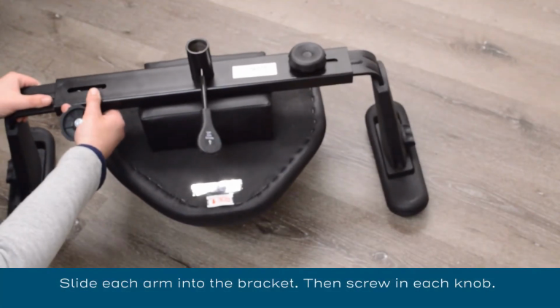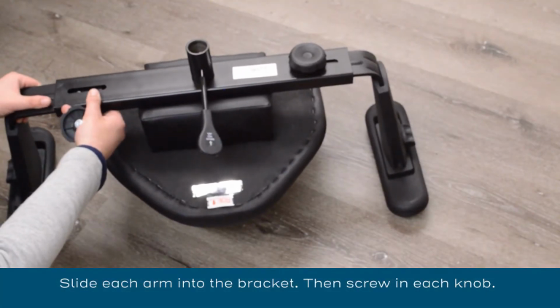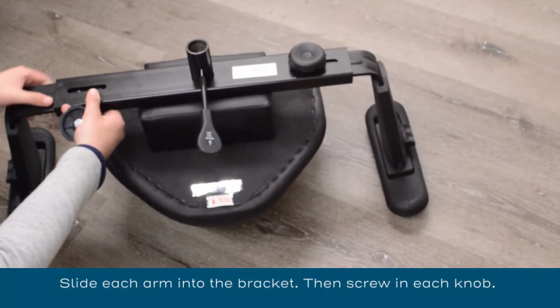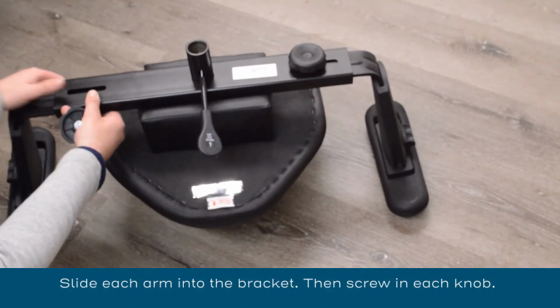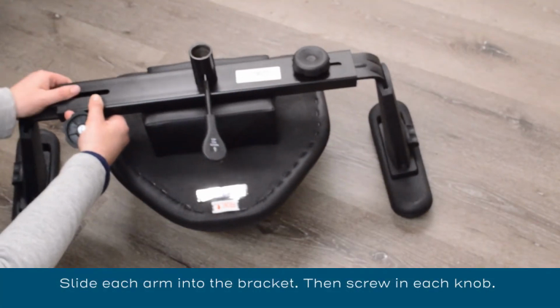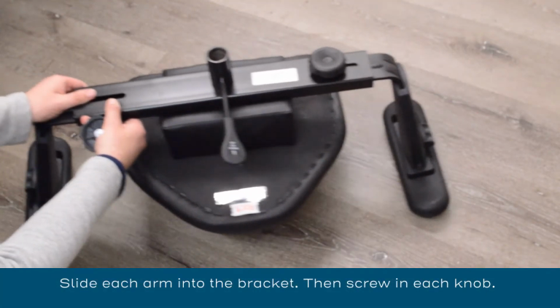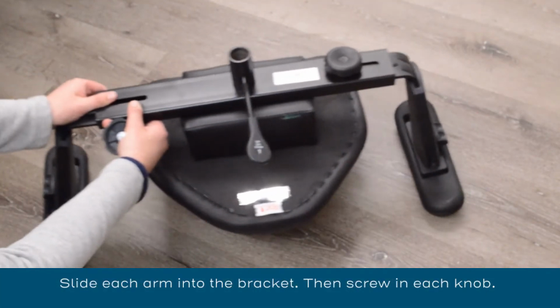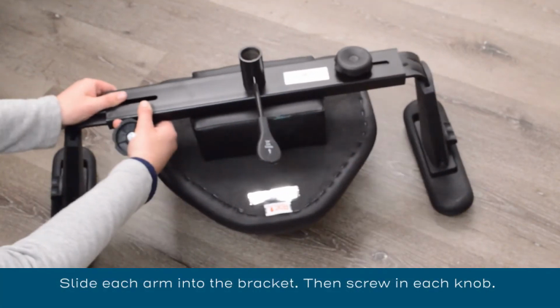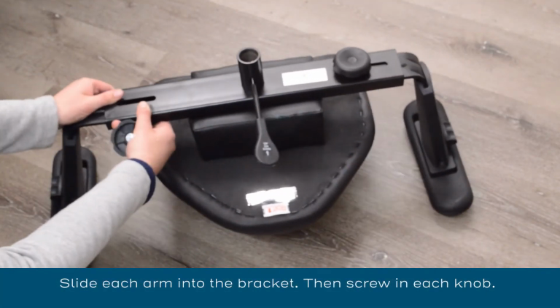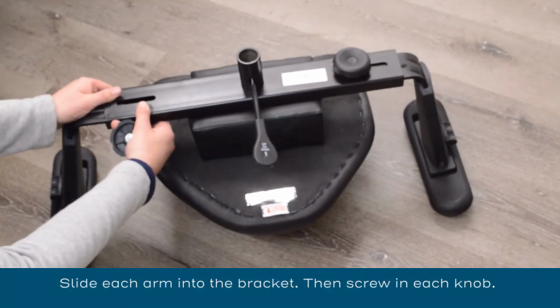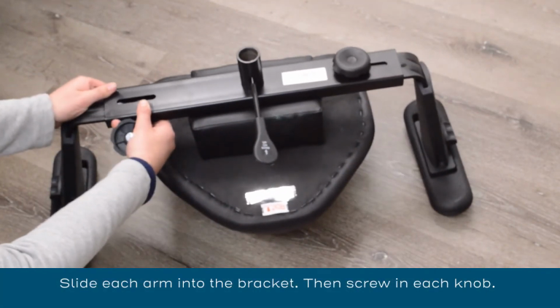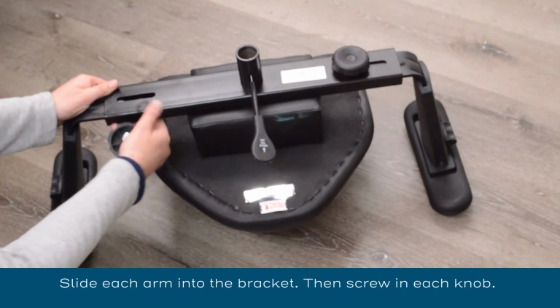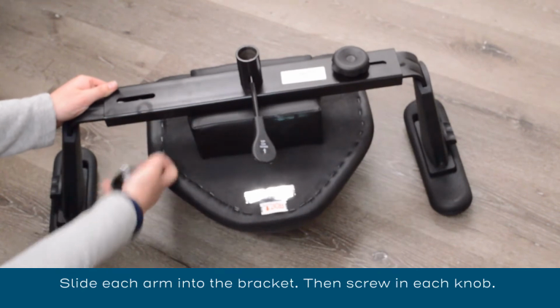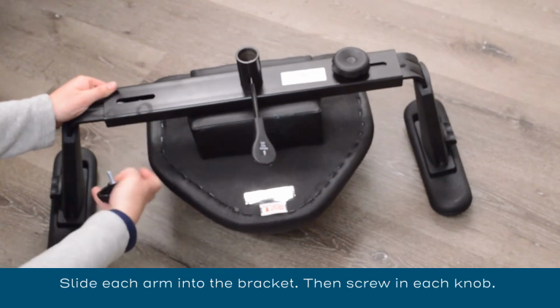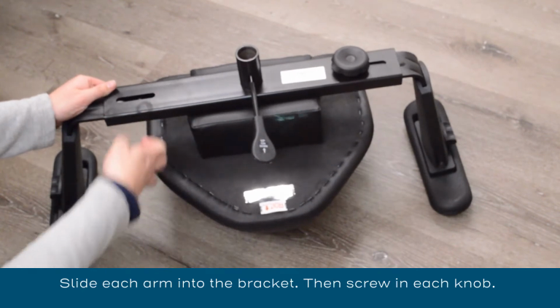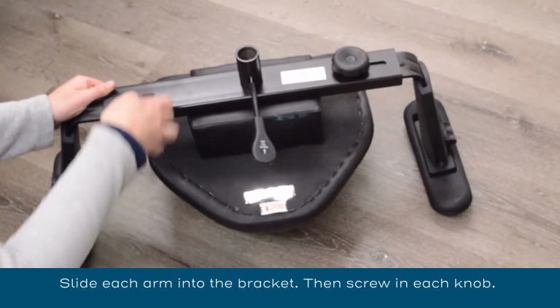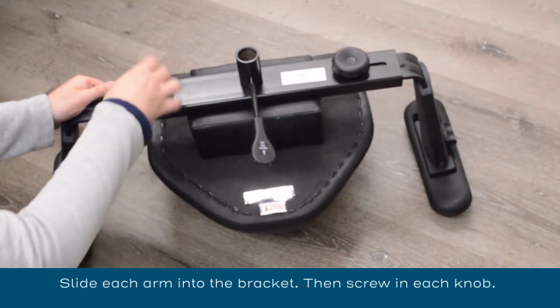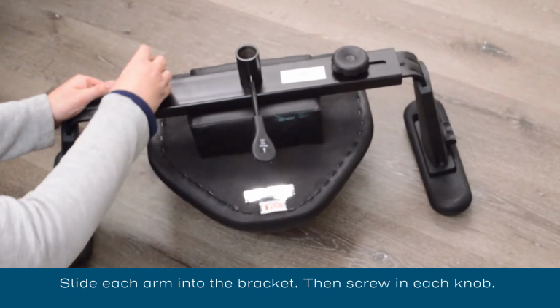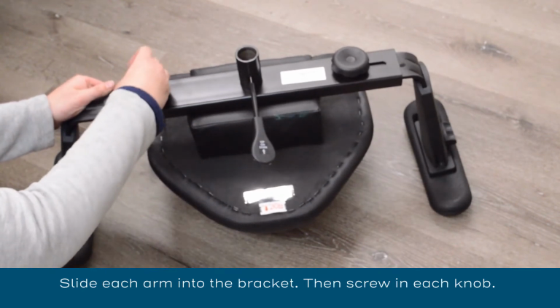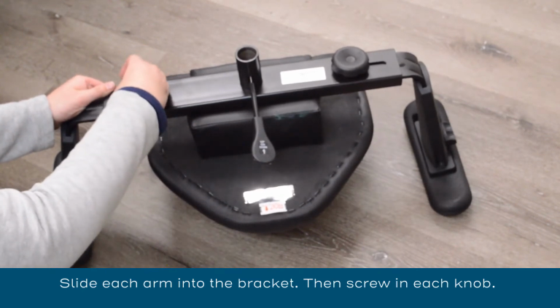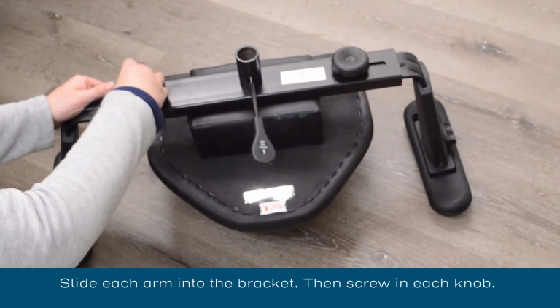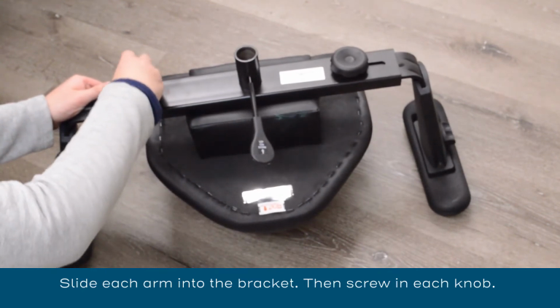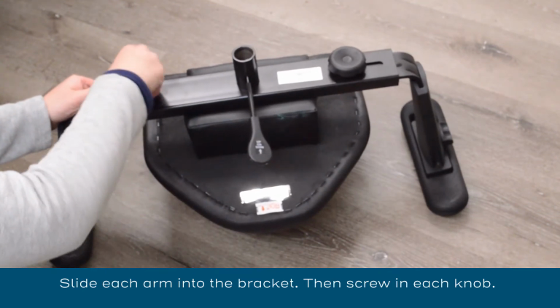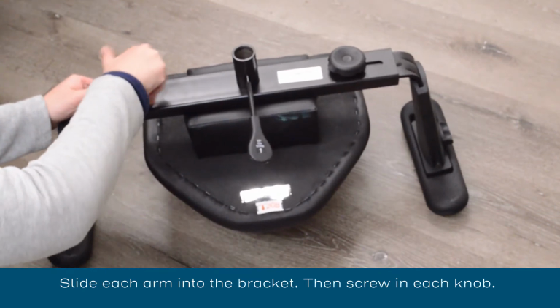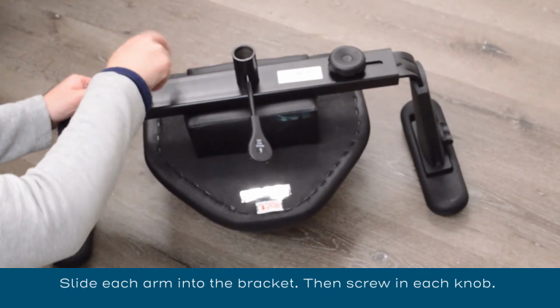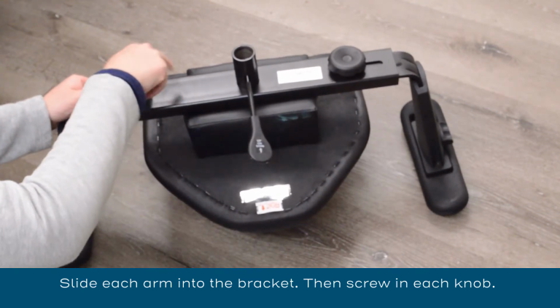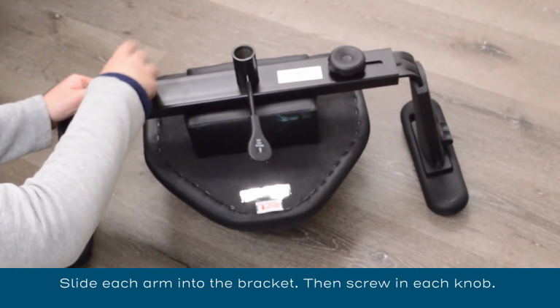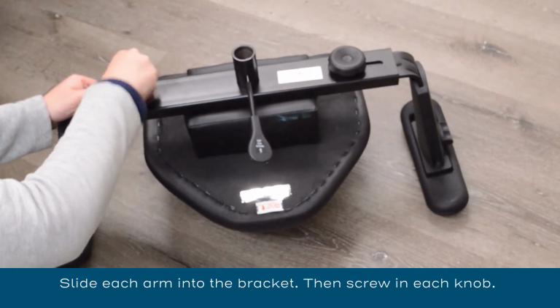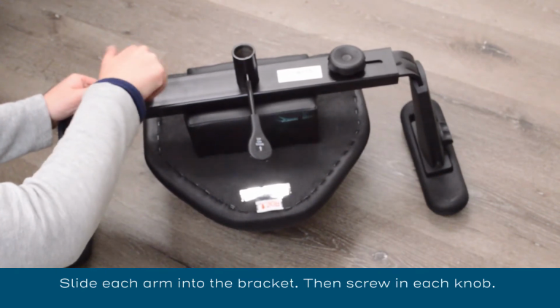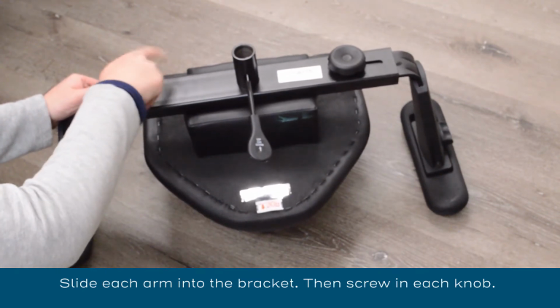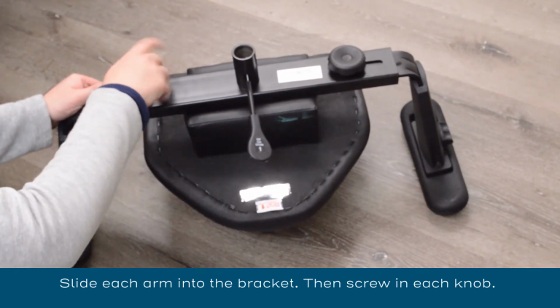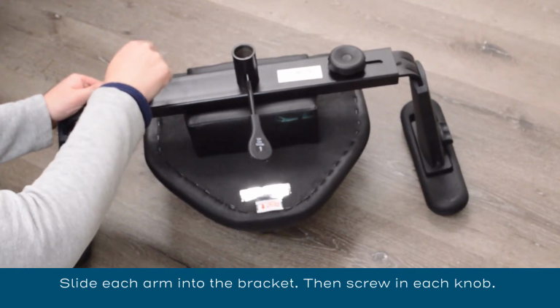Take each arm and slide it into the bracket, then screw in each knob.